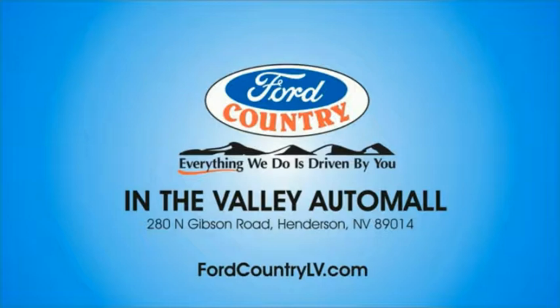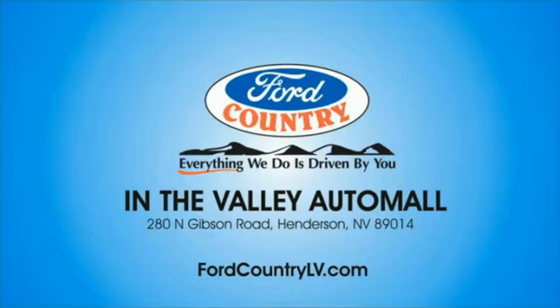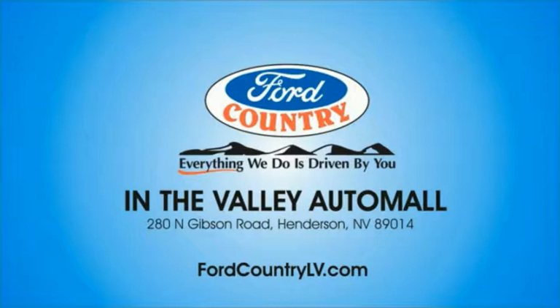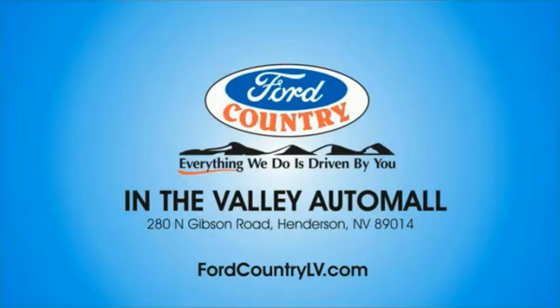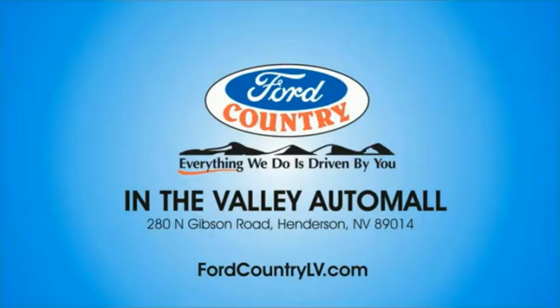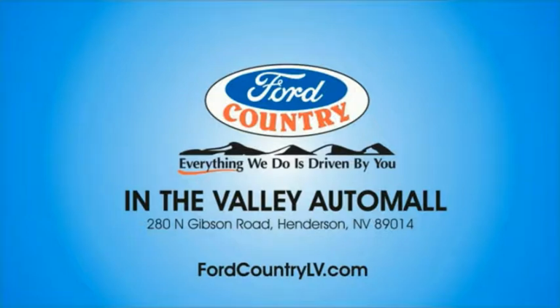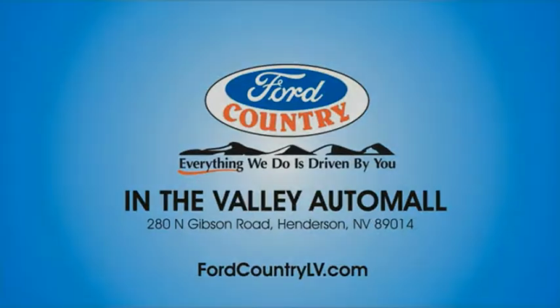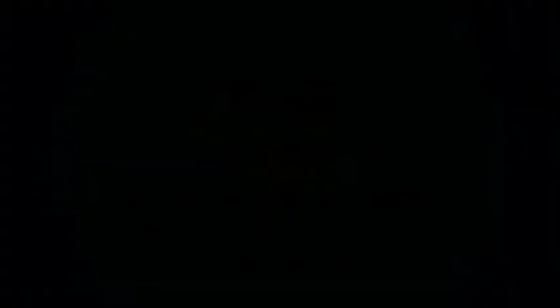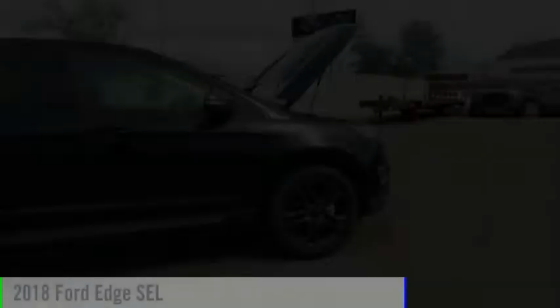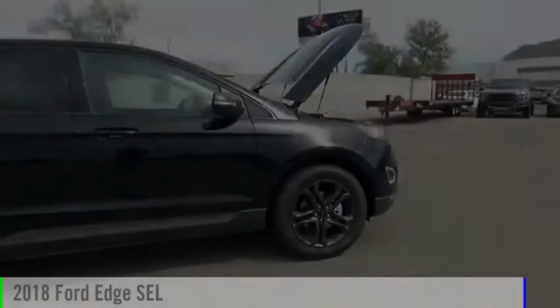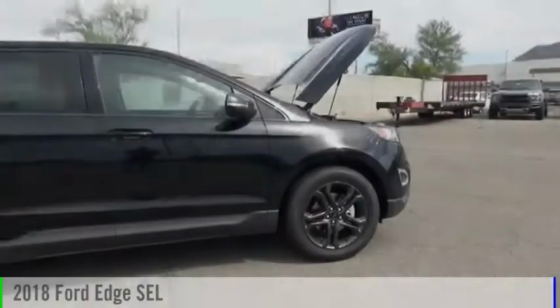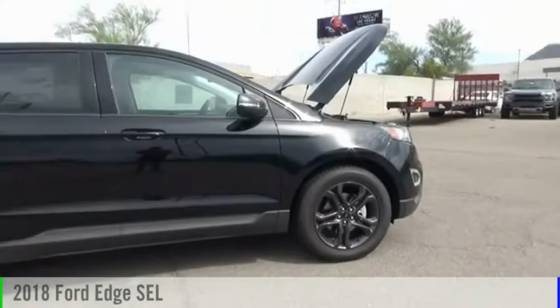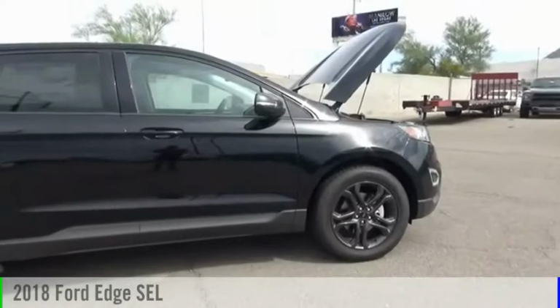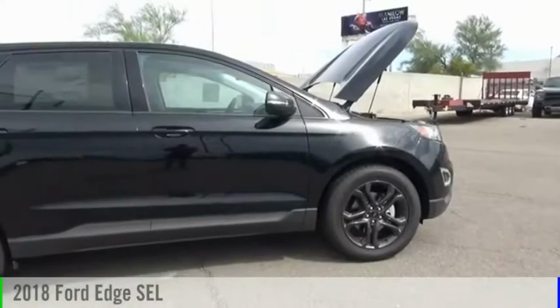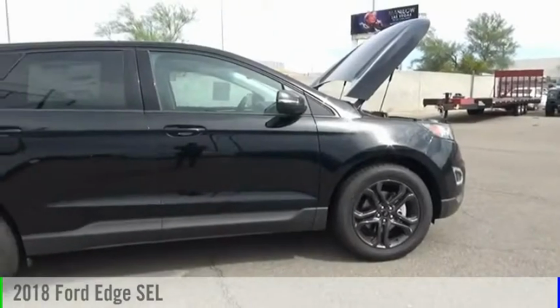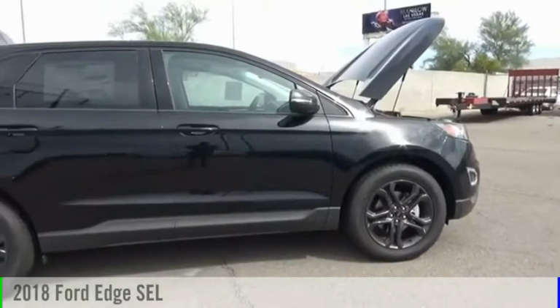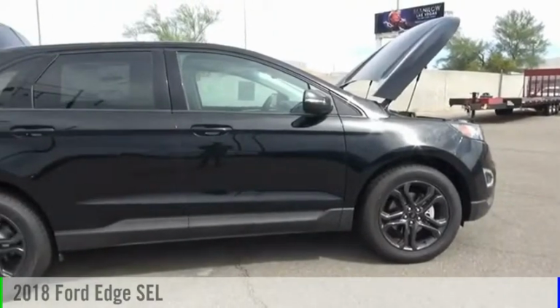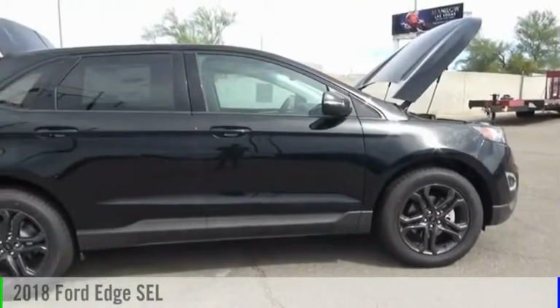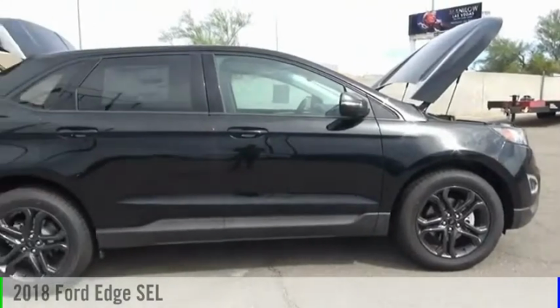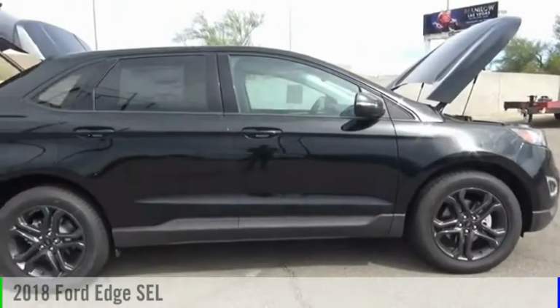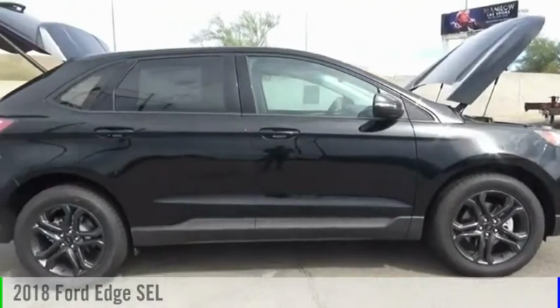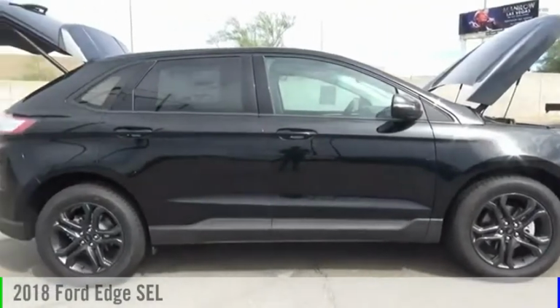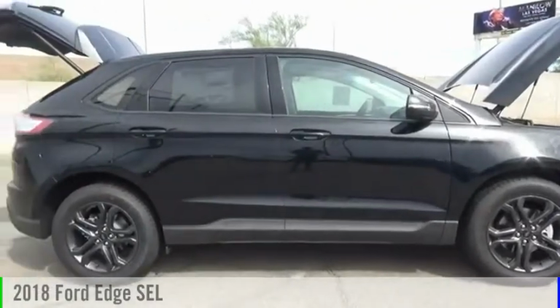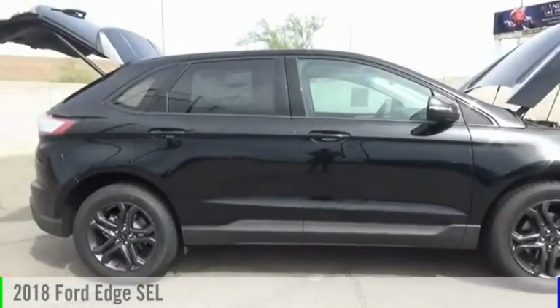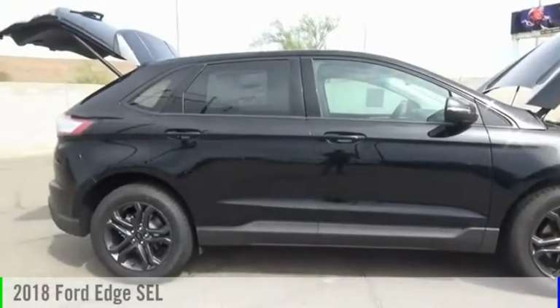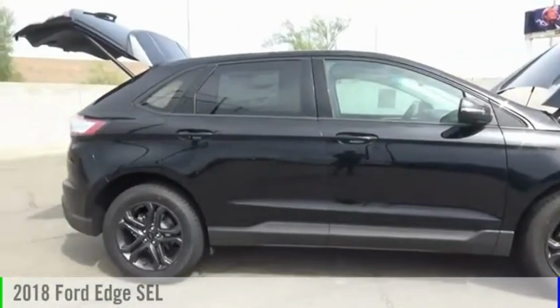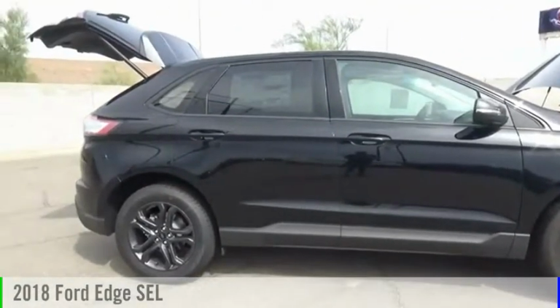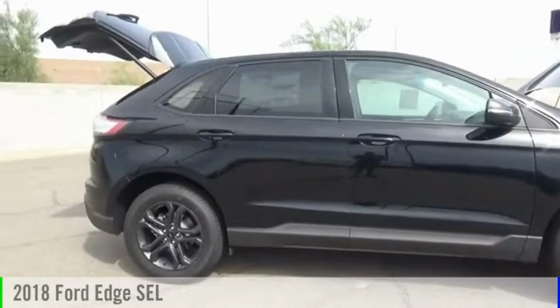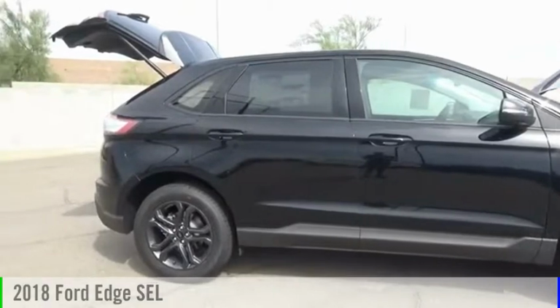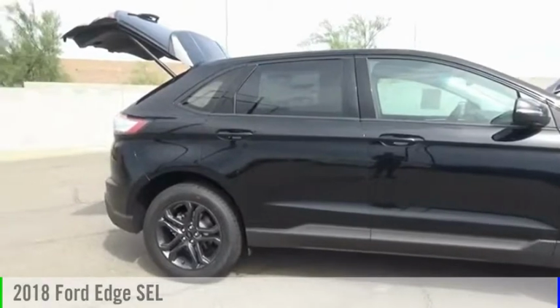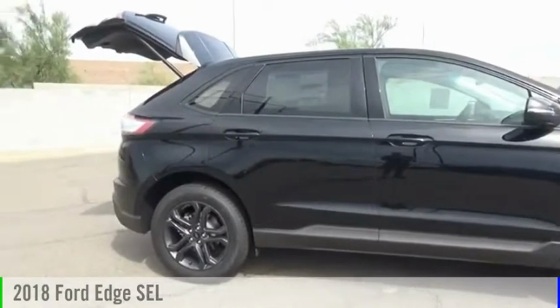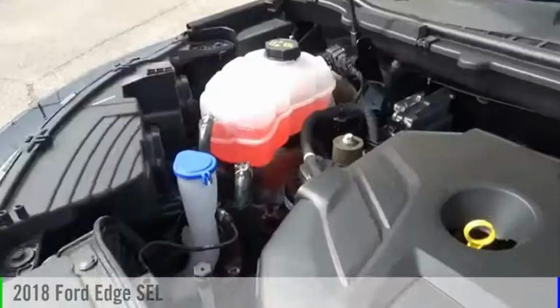Ali Auto Mall today. Looking for the right vehicle? Check out the 2018 Edge.